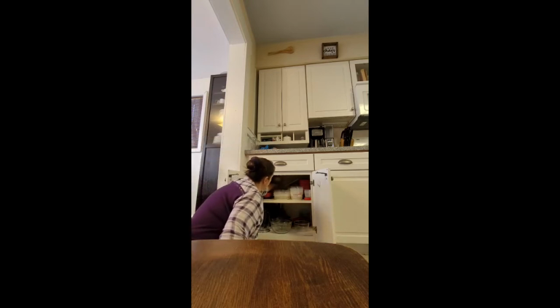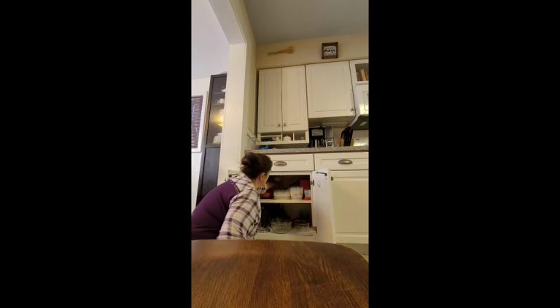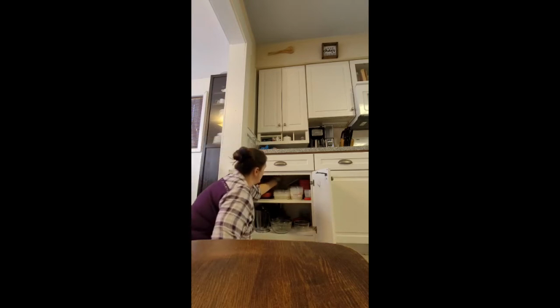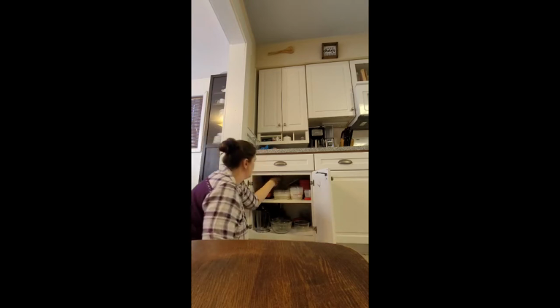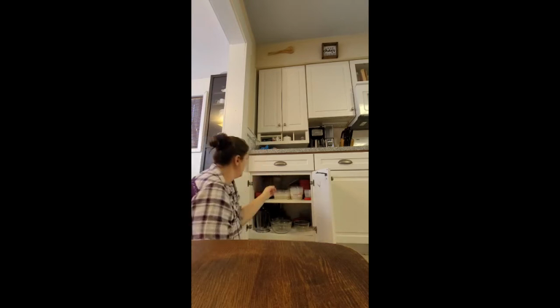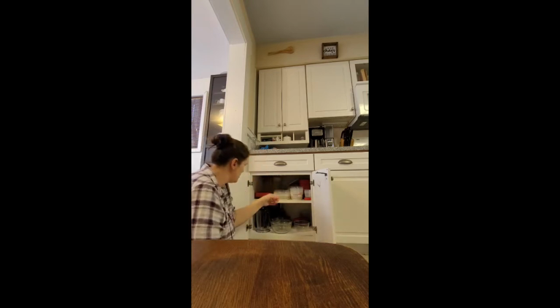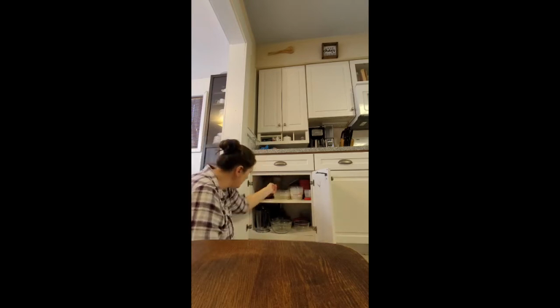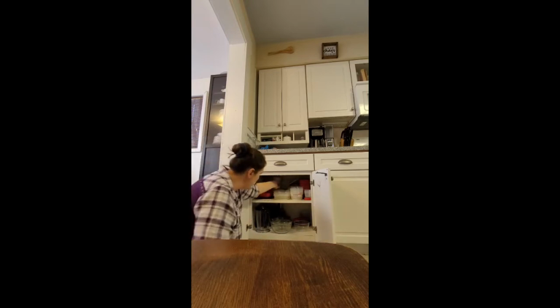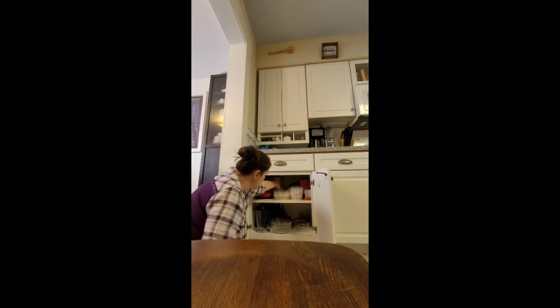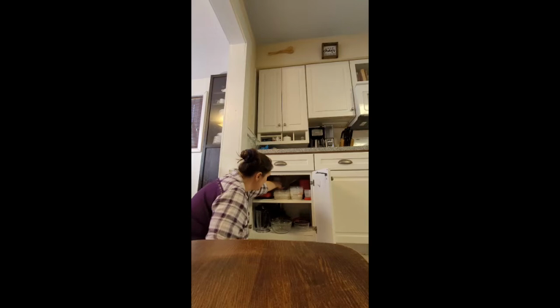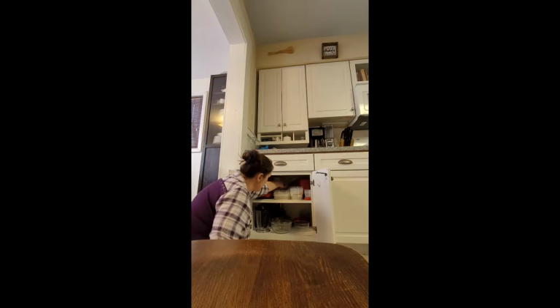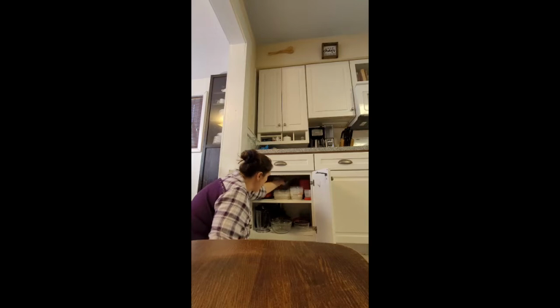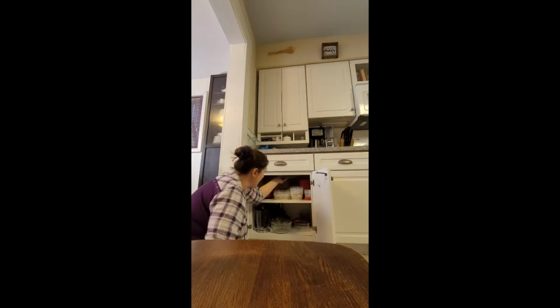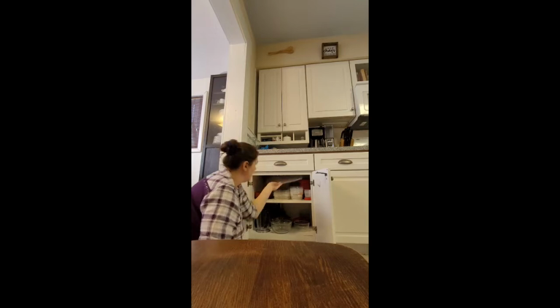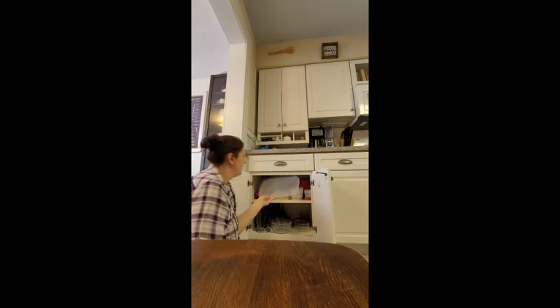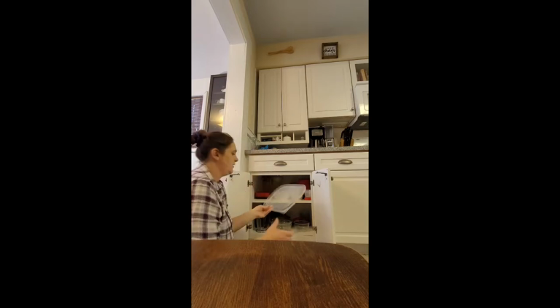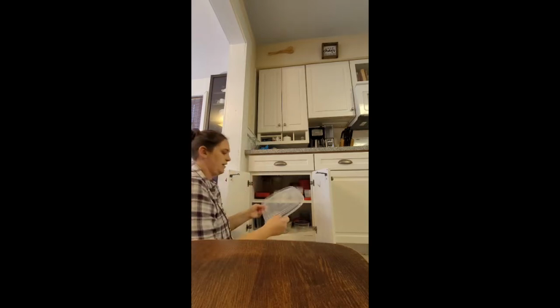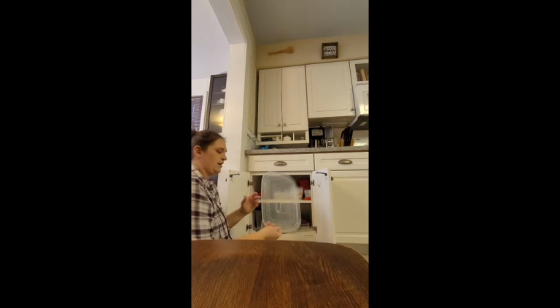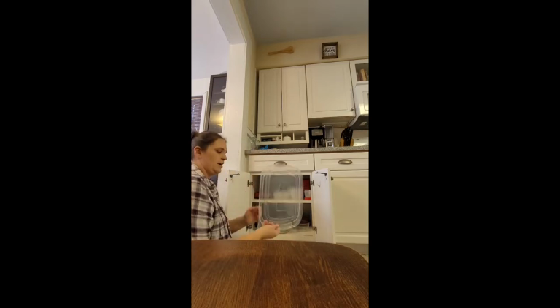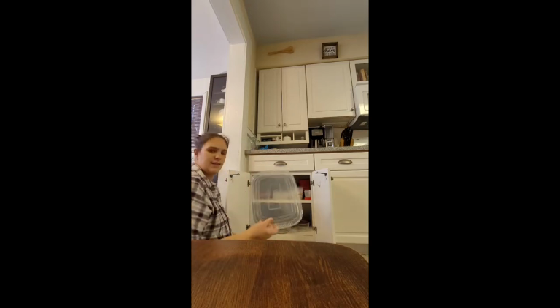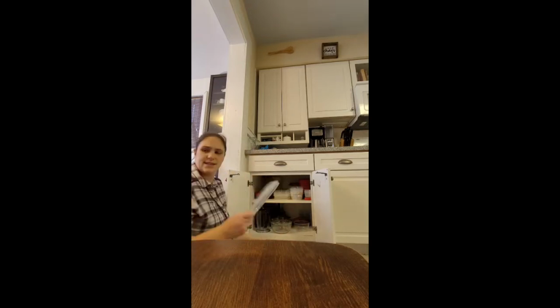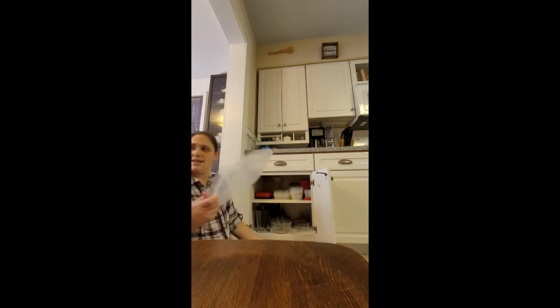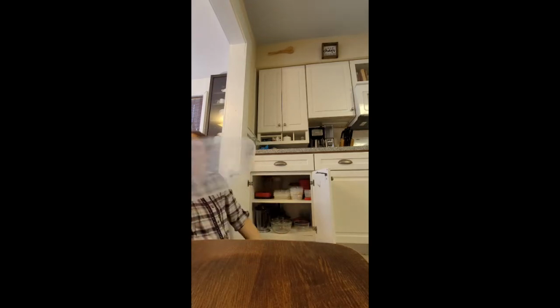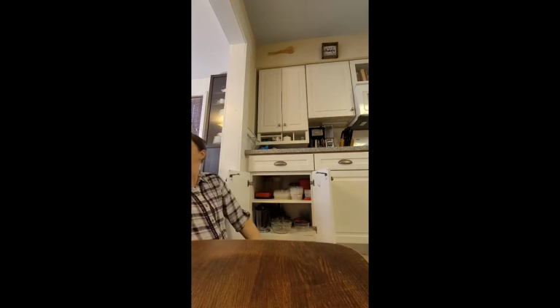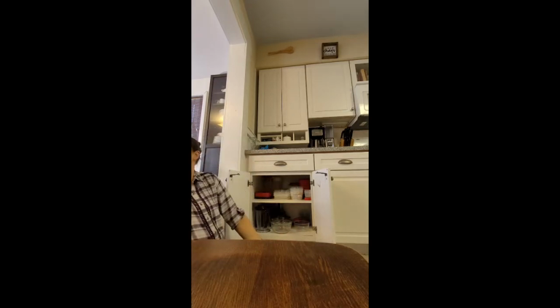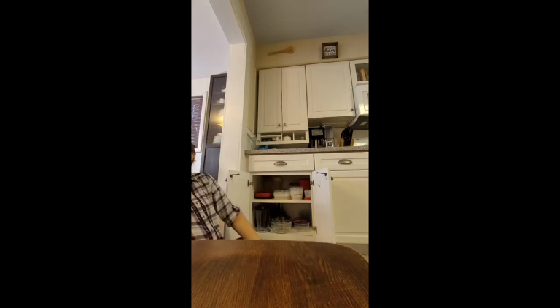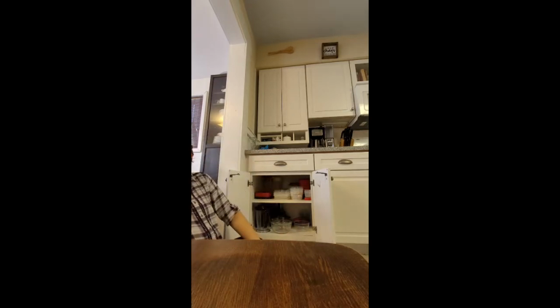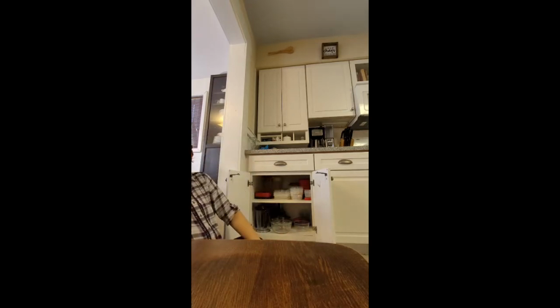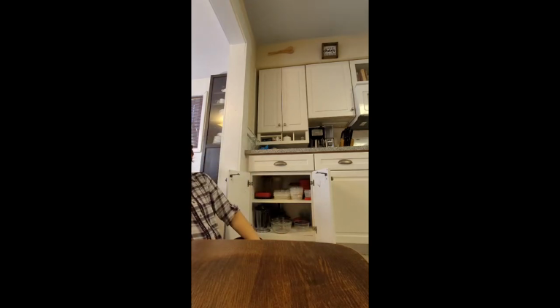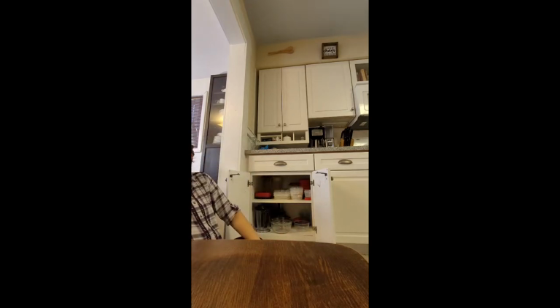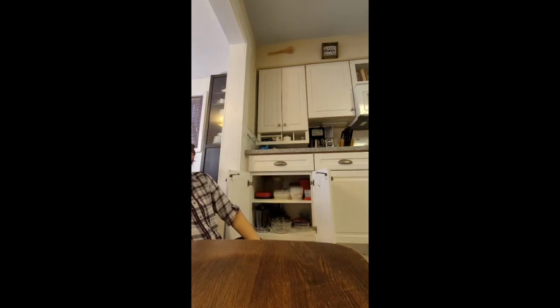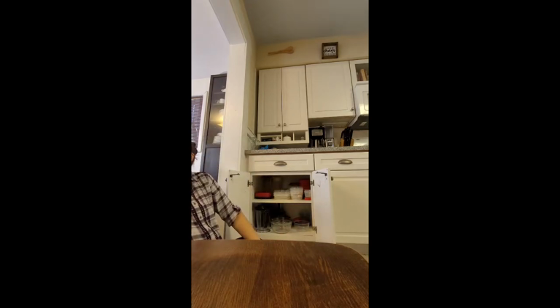I typically just put my pitchers in the back. This container is actually up in the pantry.